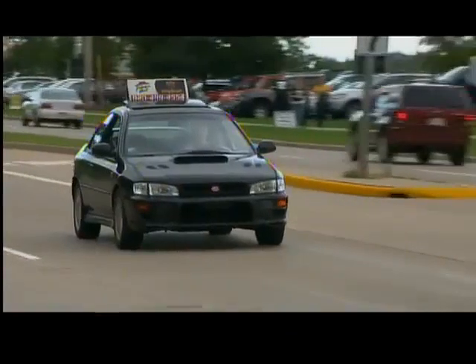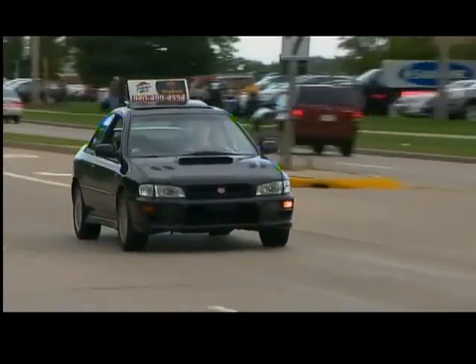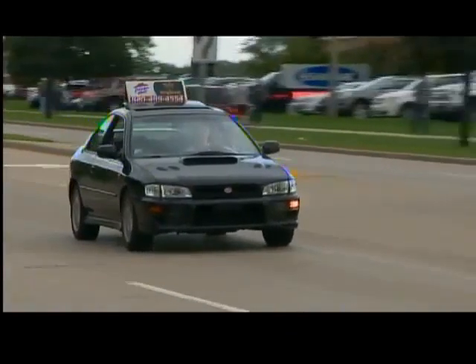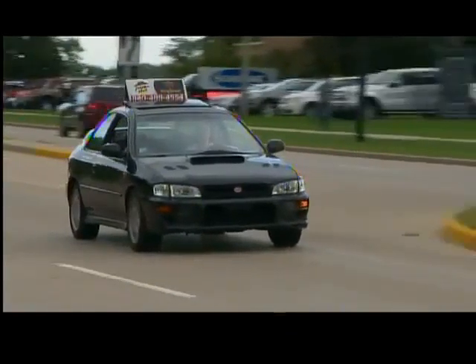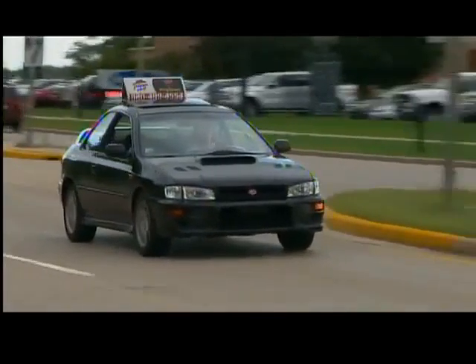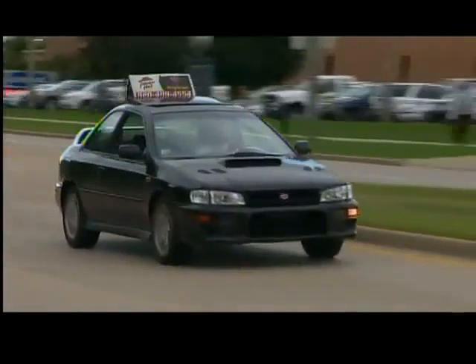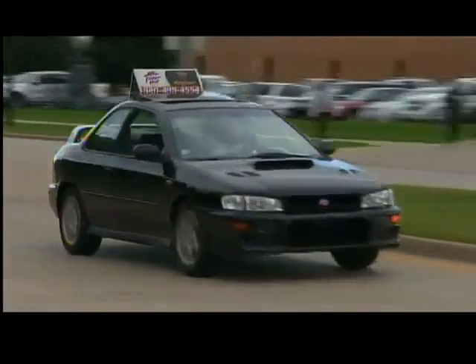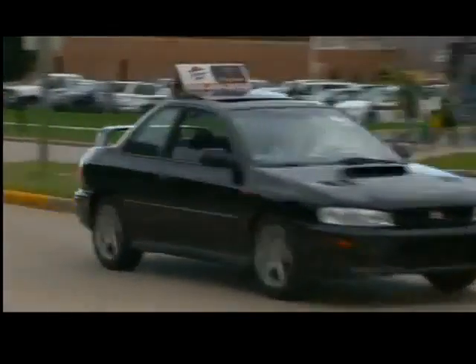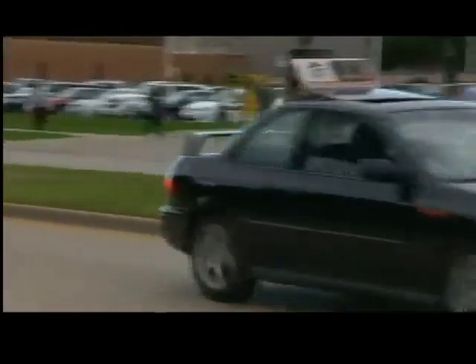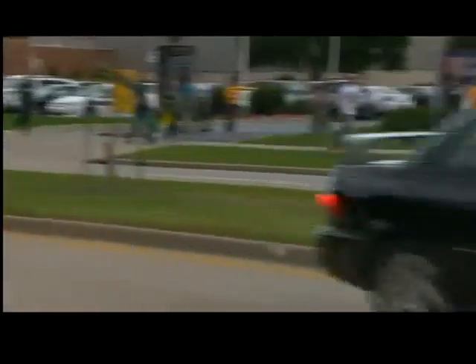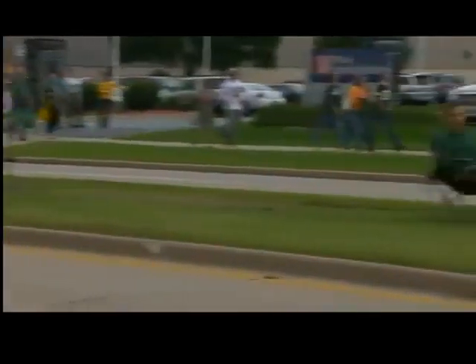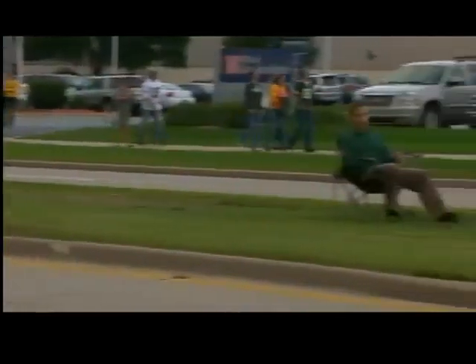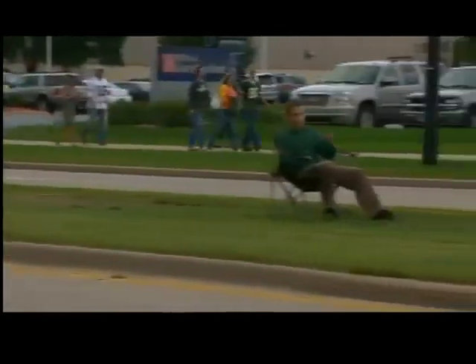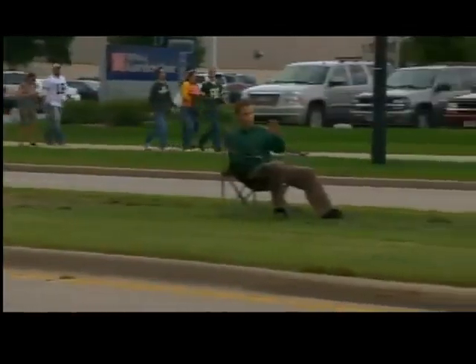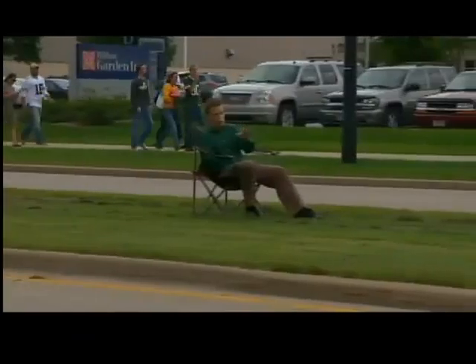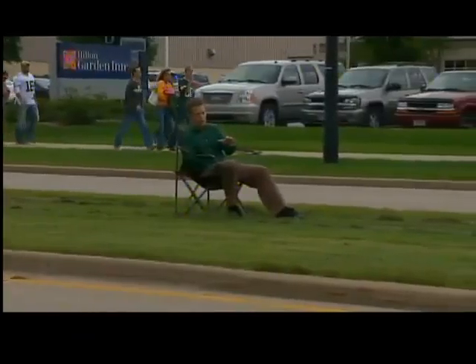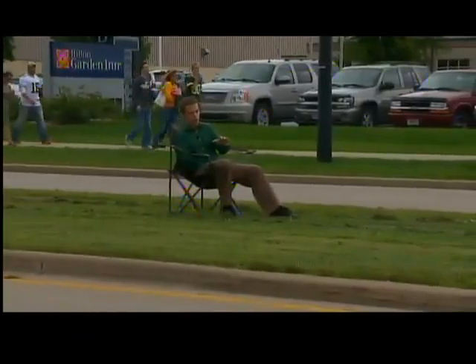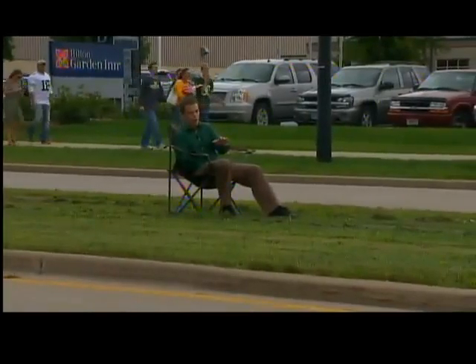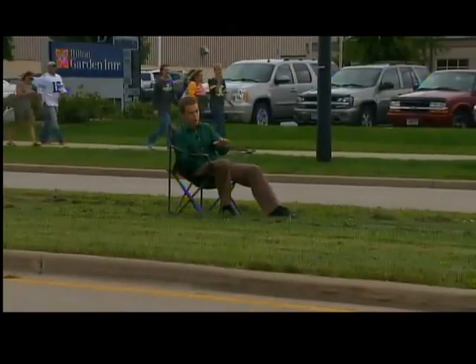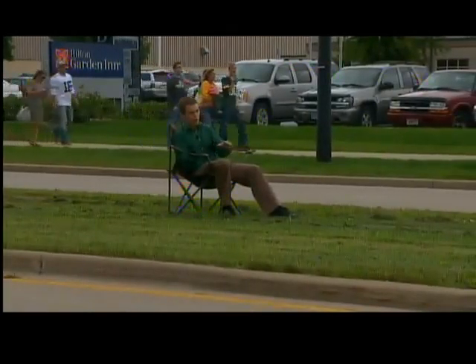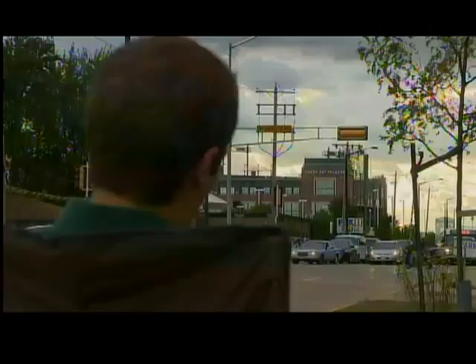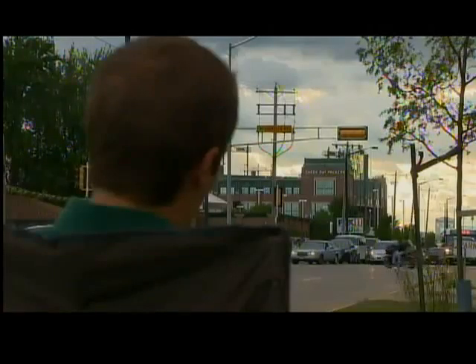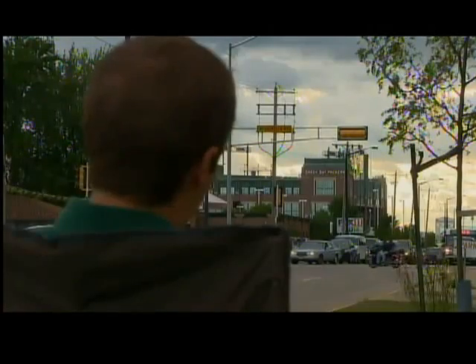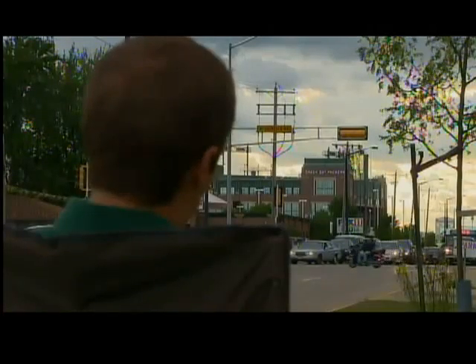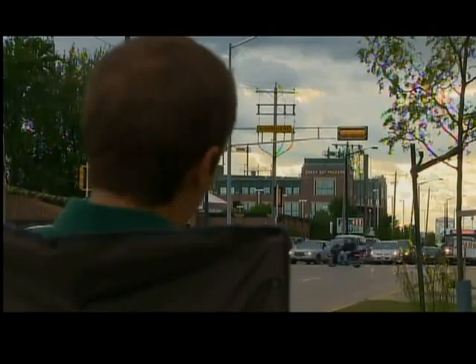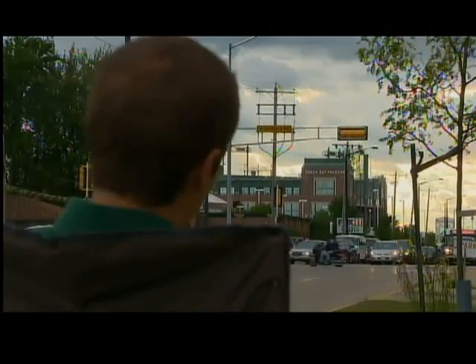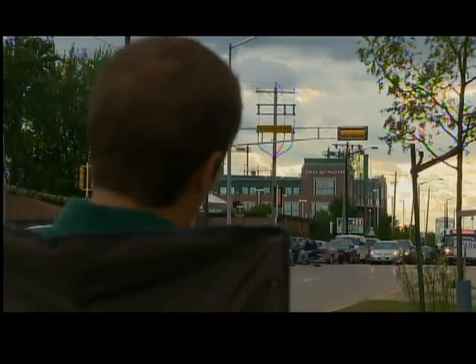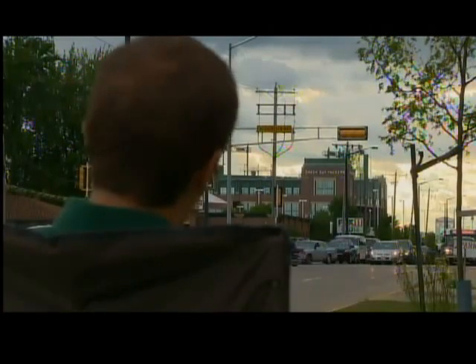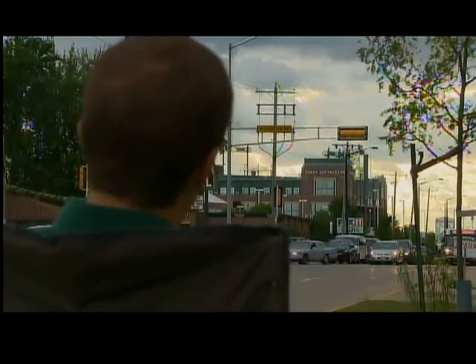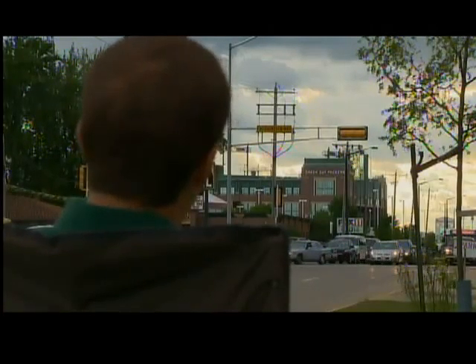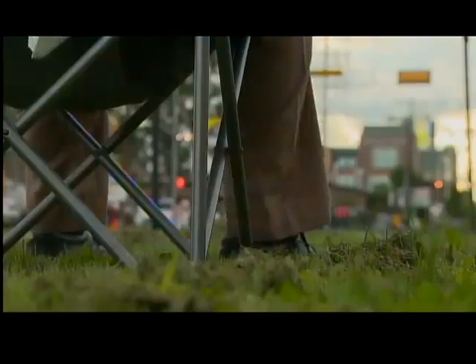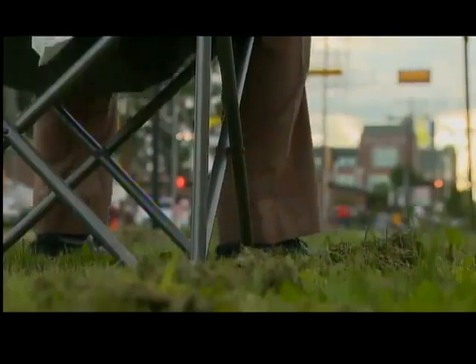If you're driving in your car around Lambeau Field, you want to stay focused on driving, but if you happen to glance away, you might catch a play.